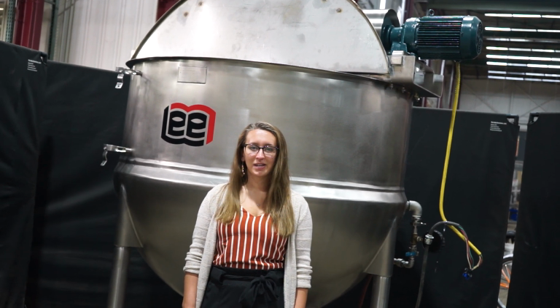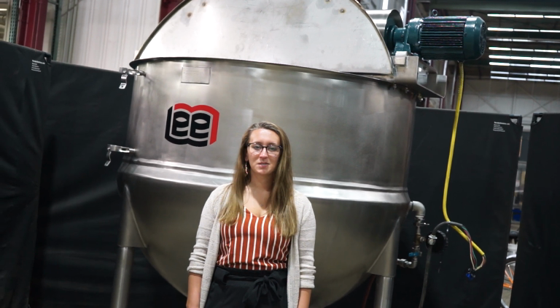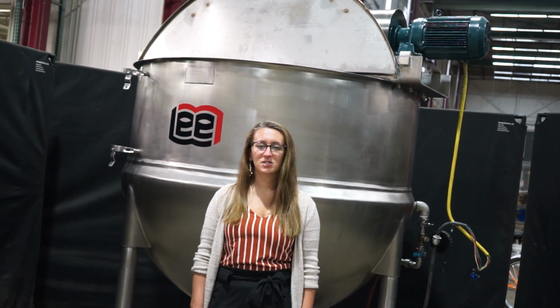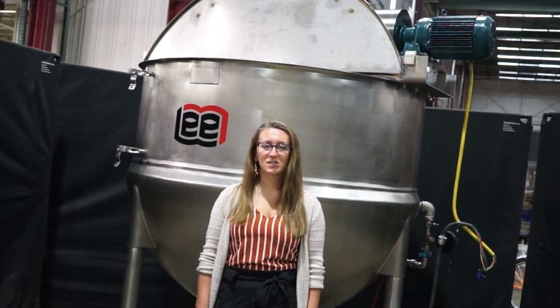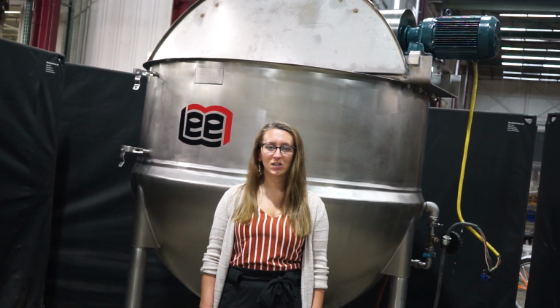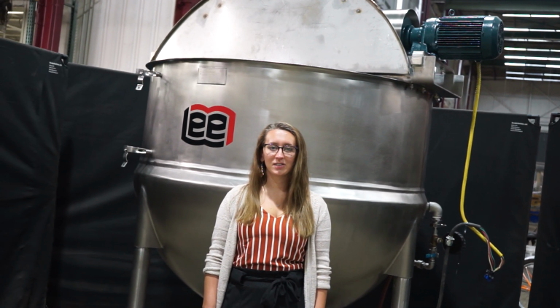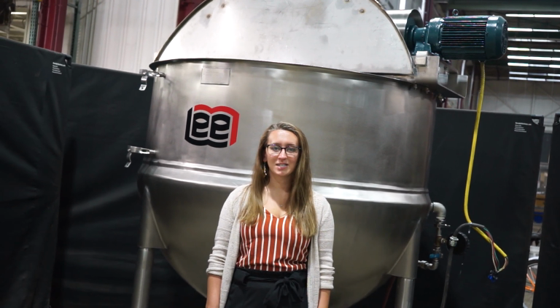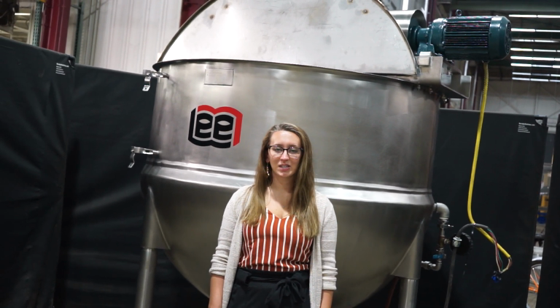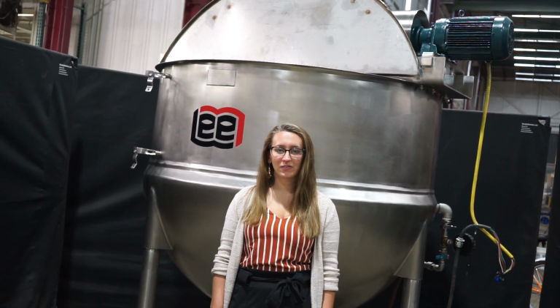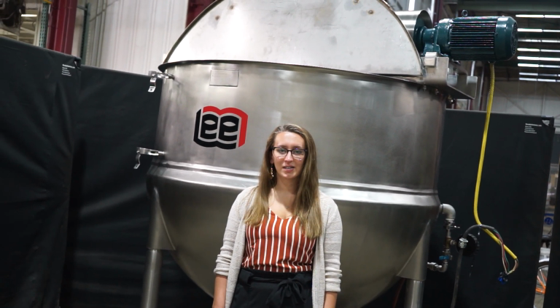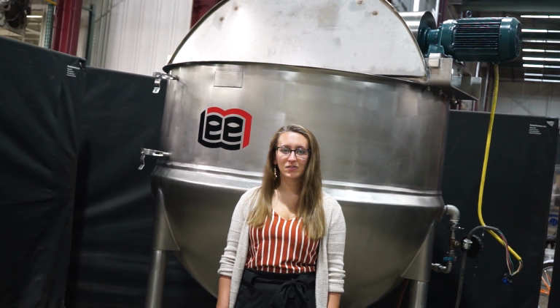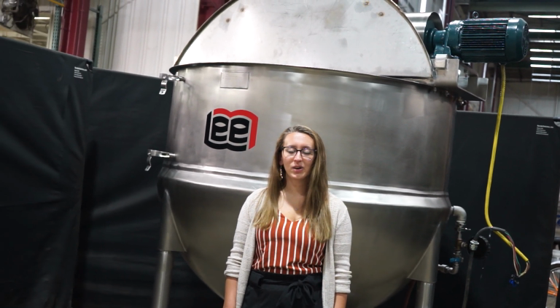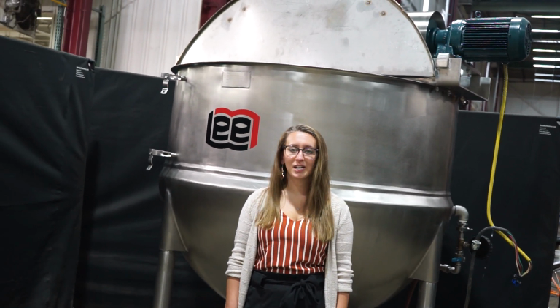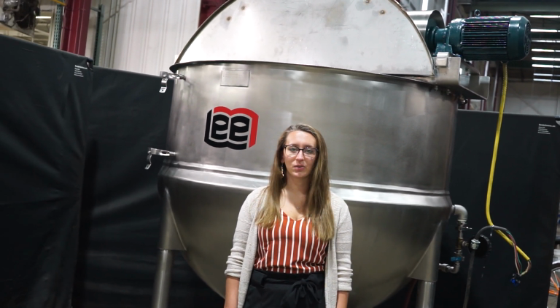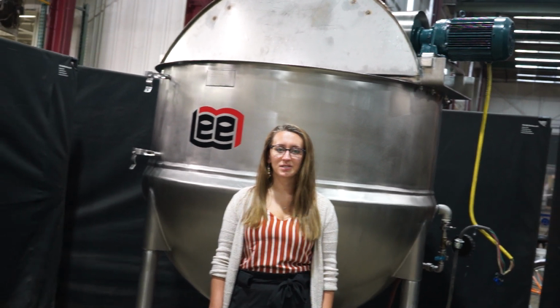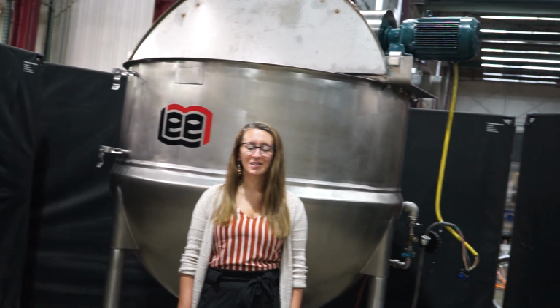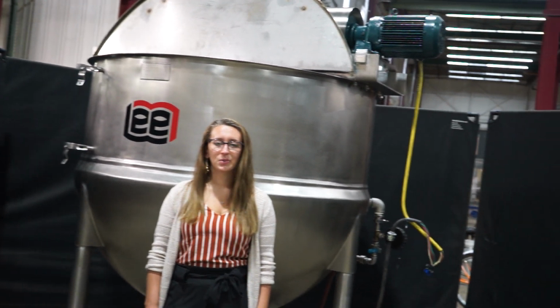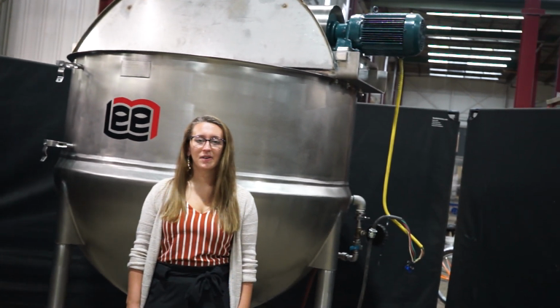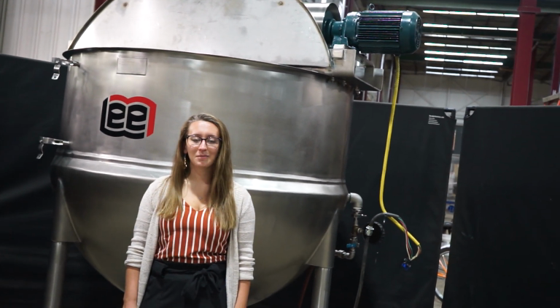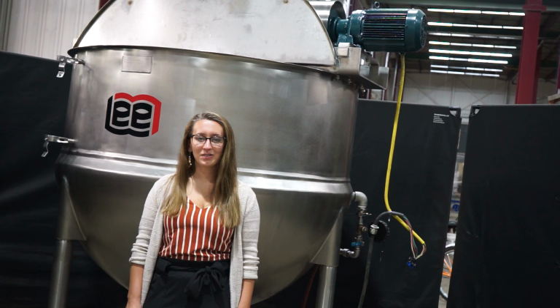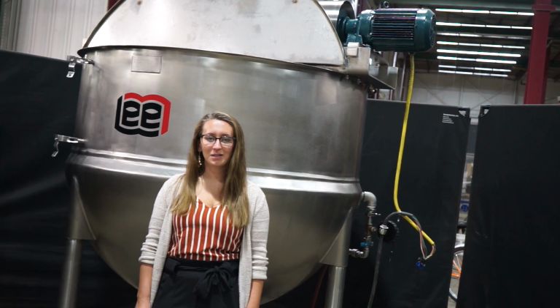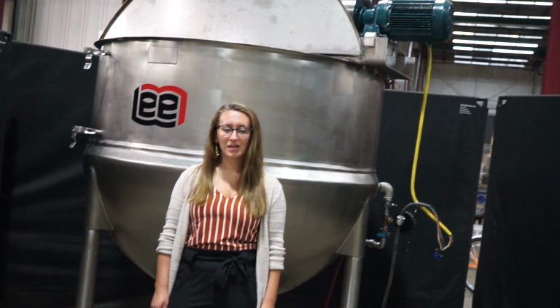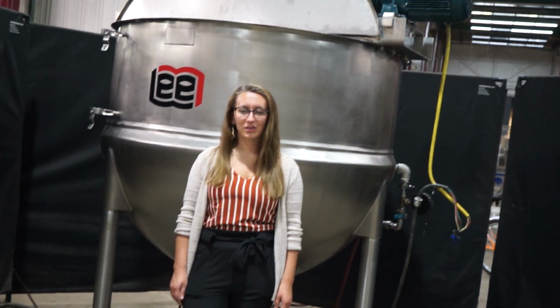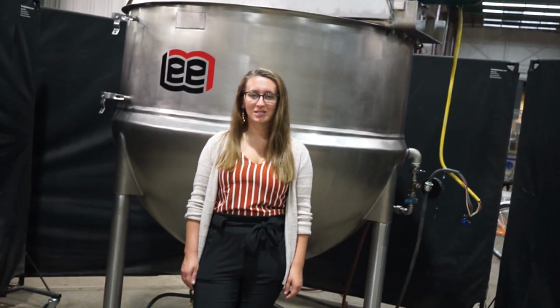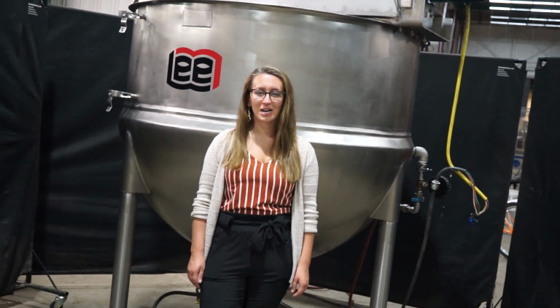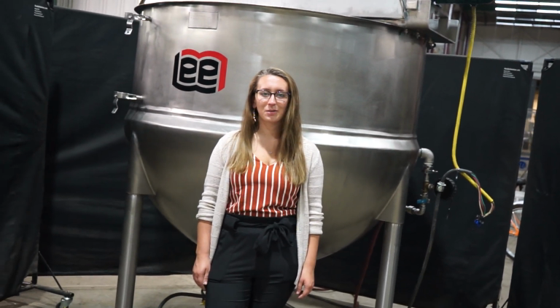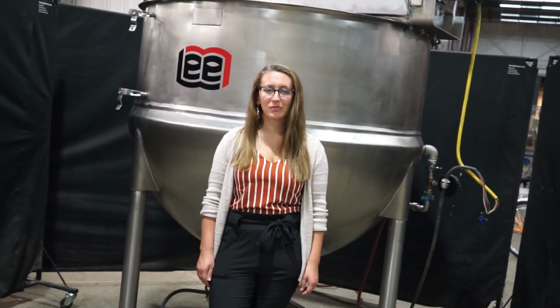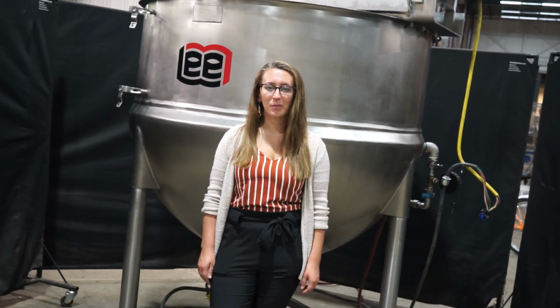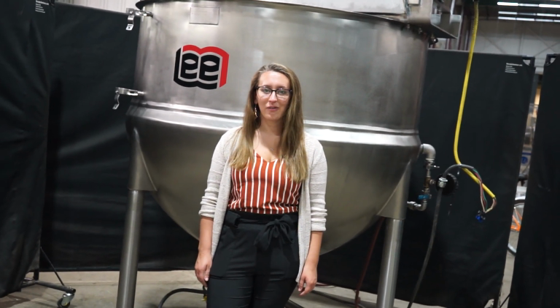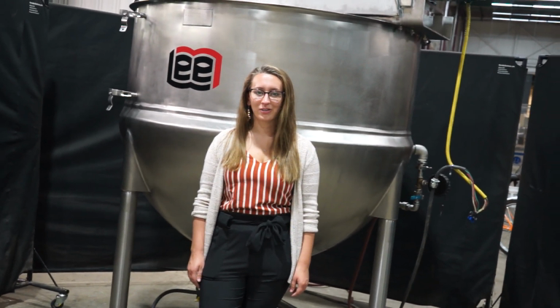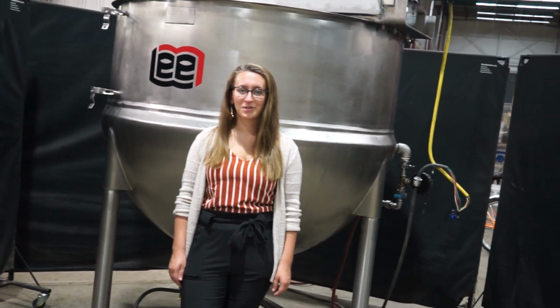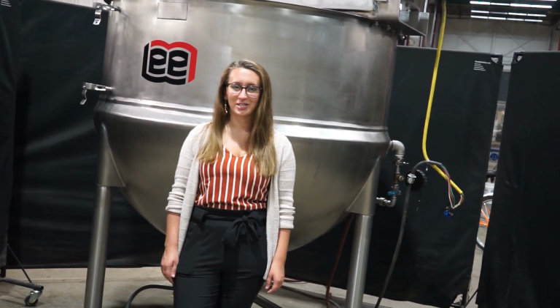This machine is currently set to 3-phase for 480 volts. We recommend reading the manual in its entirety before powering on the machine.